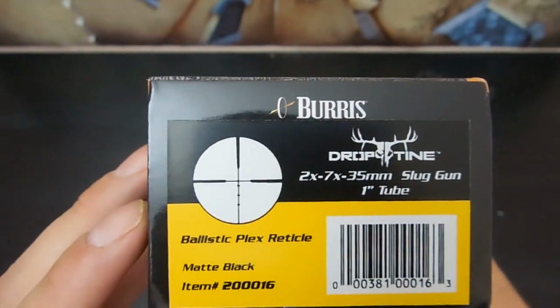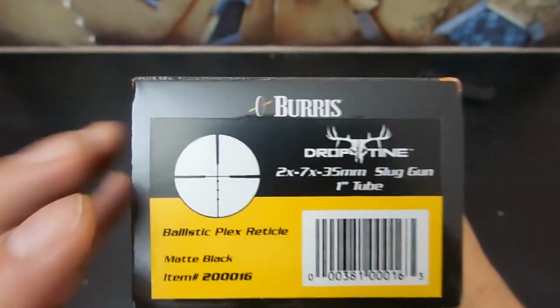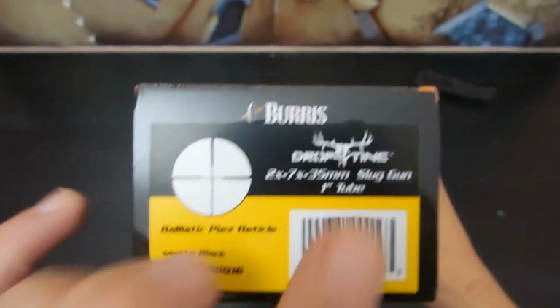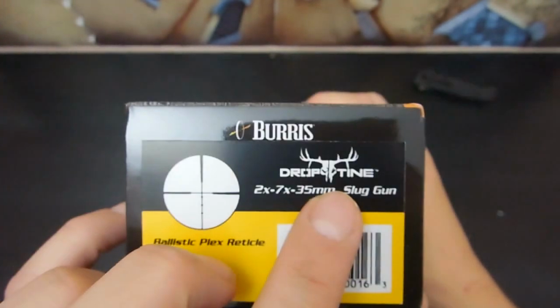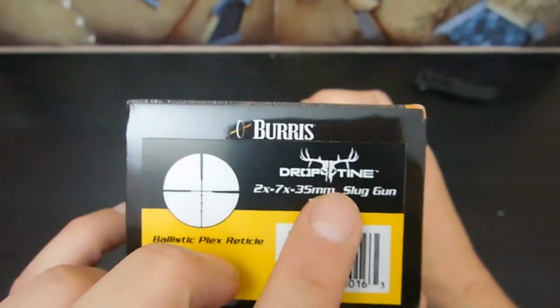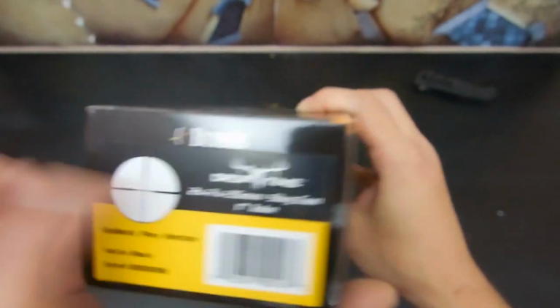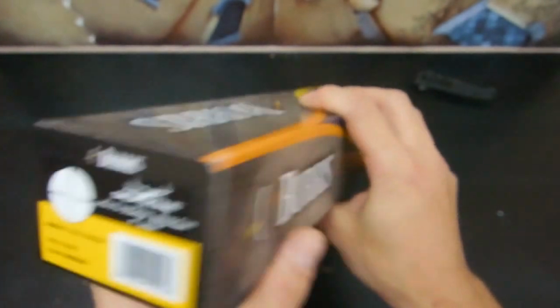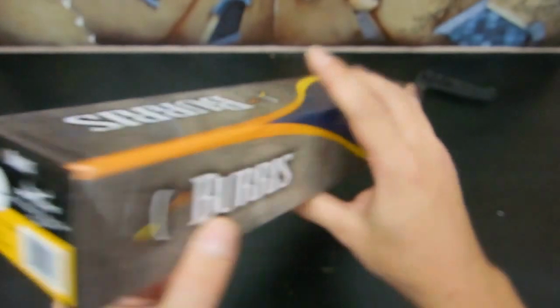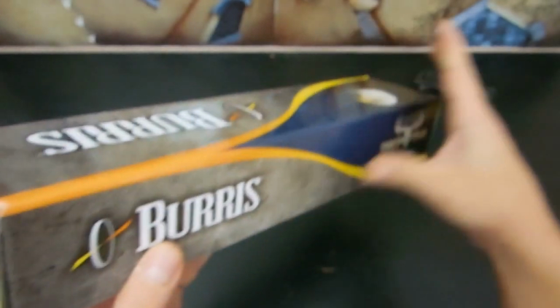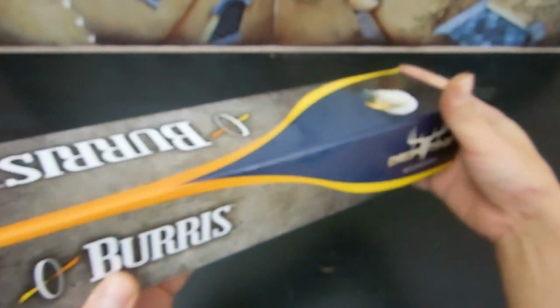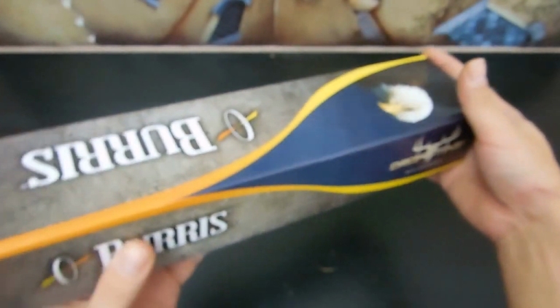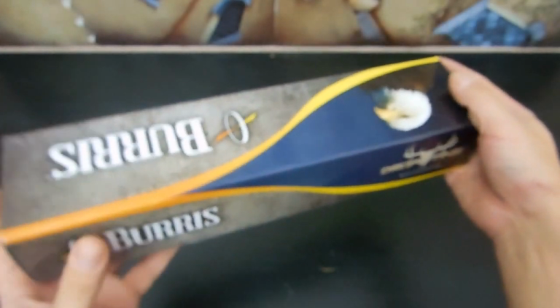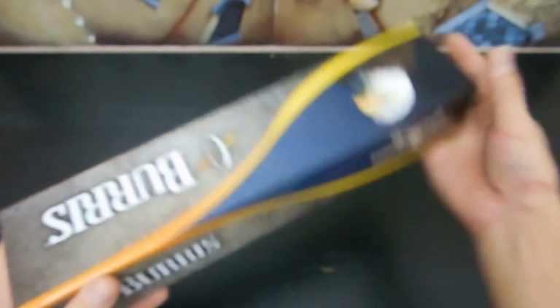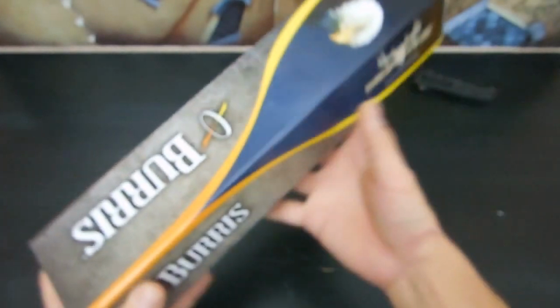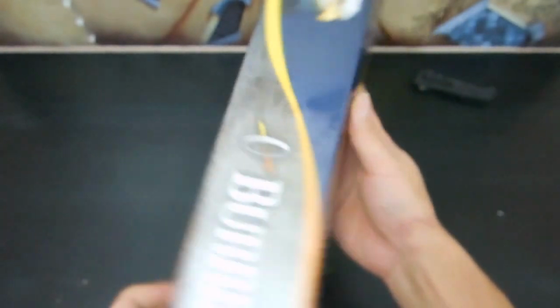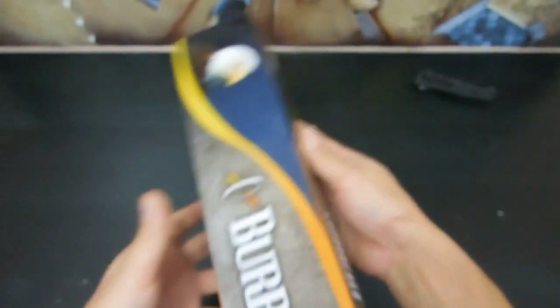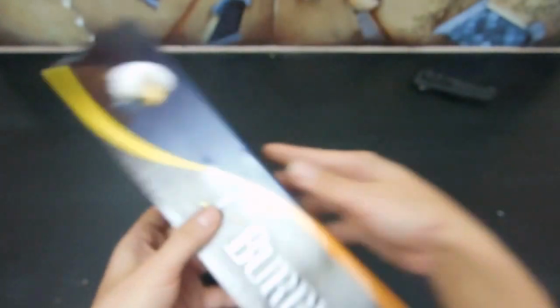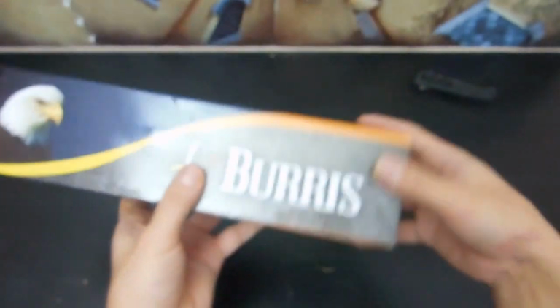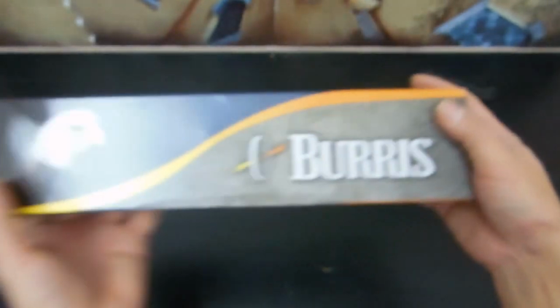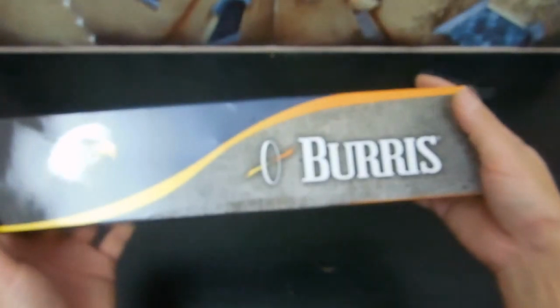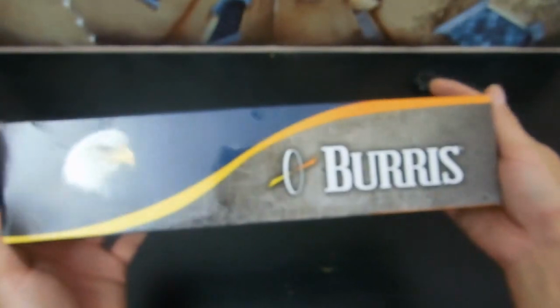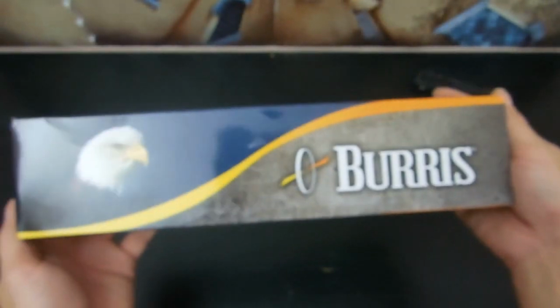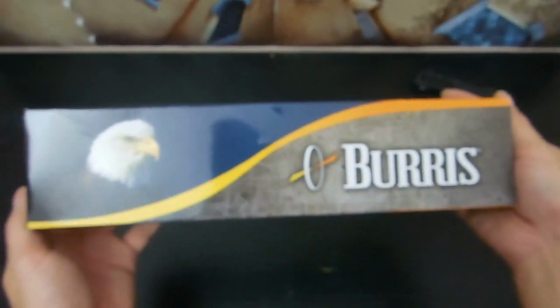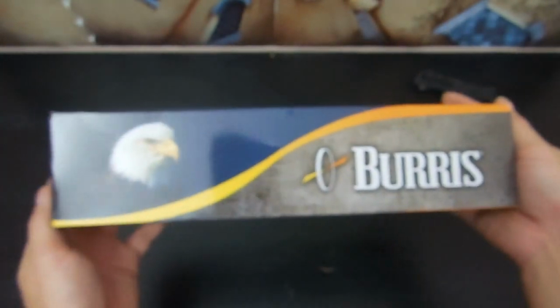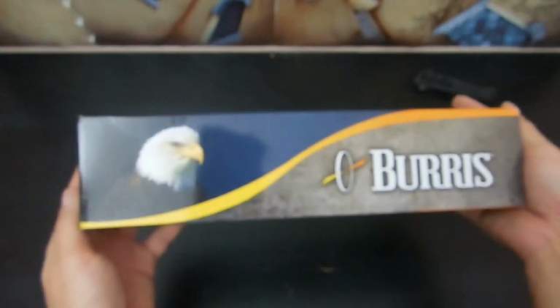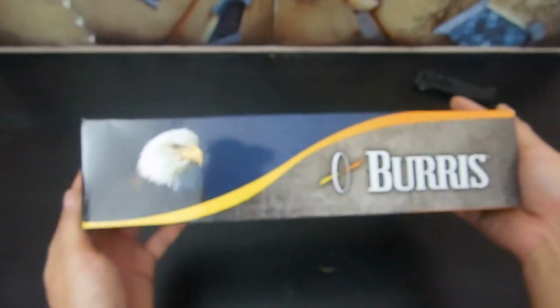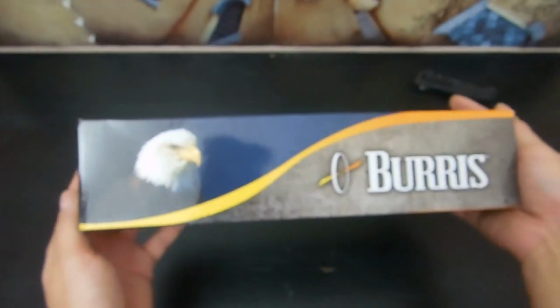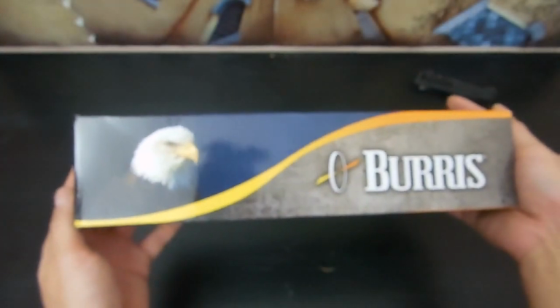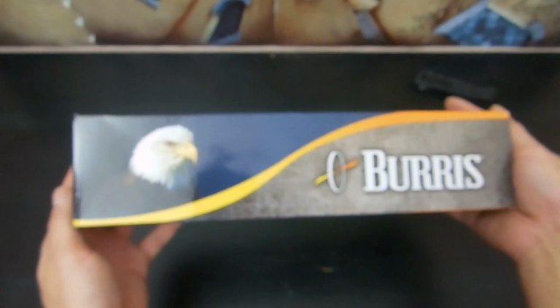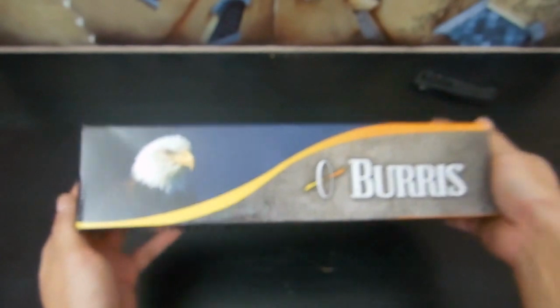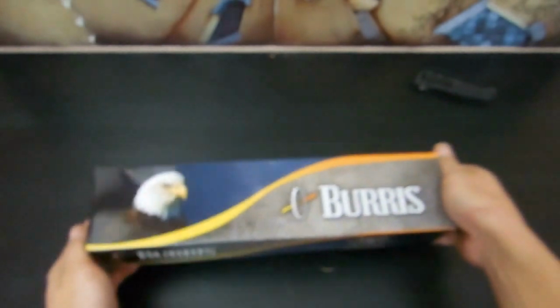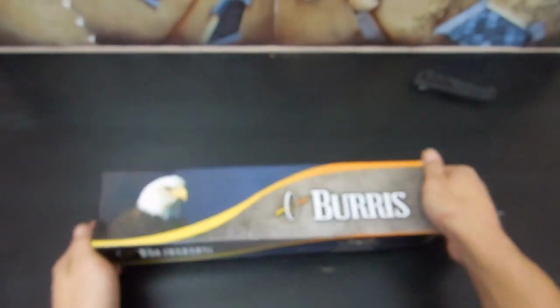I like that it said 'sluggun.' It reassured me that it would be able to take the recoil of a shotgun.